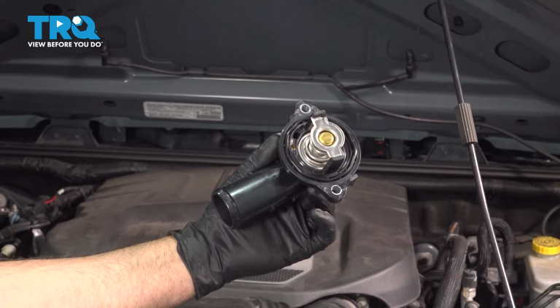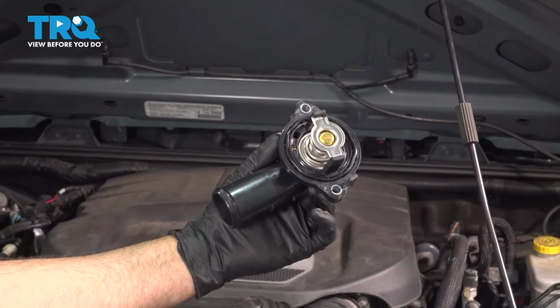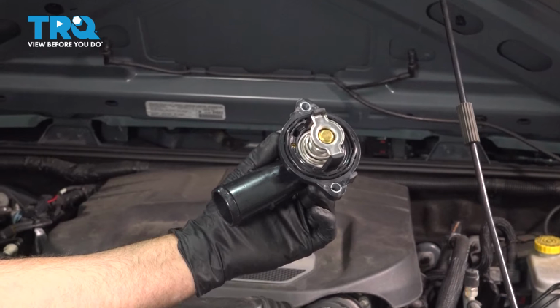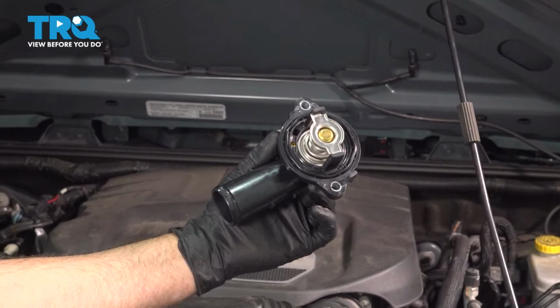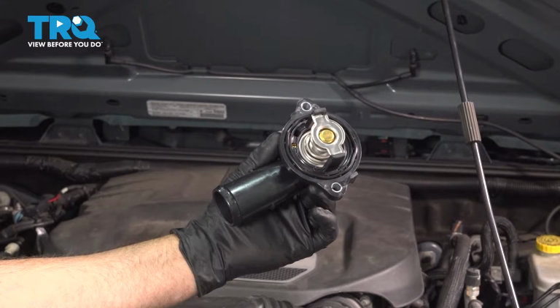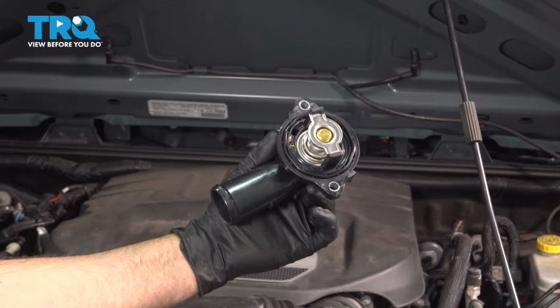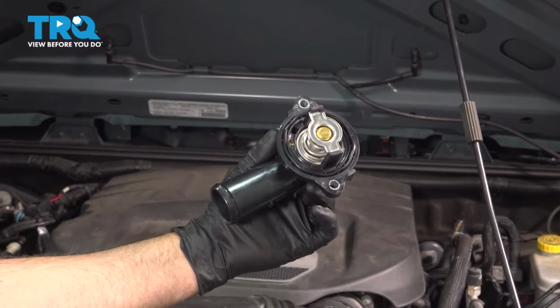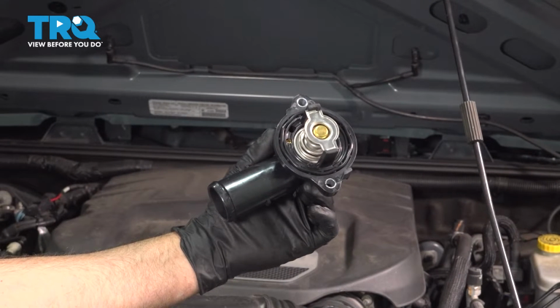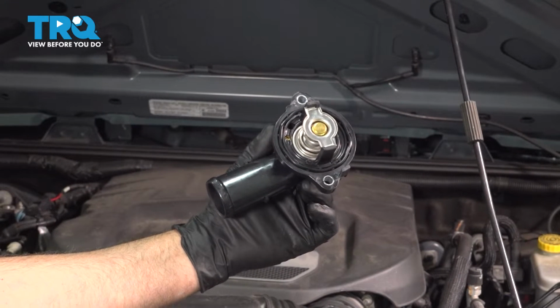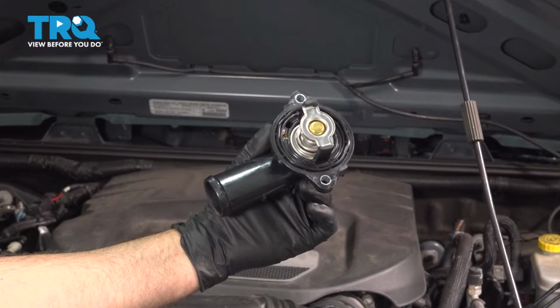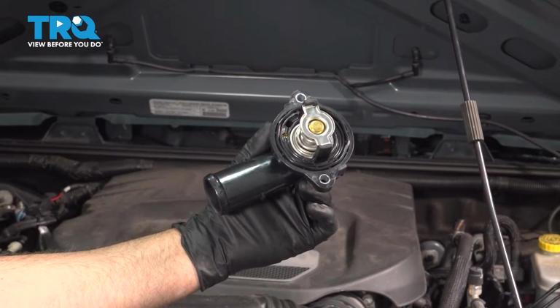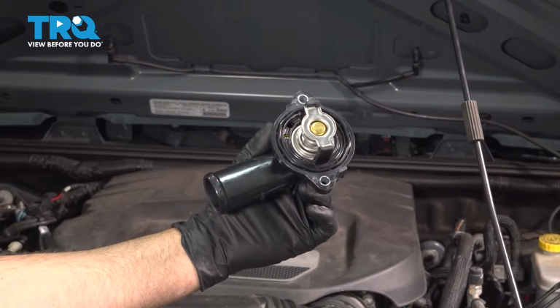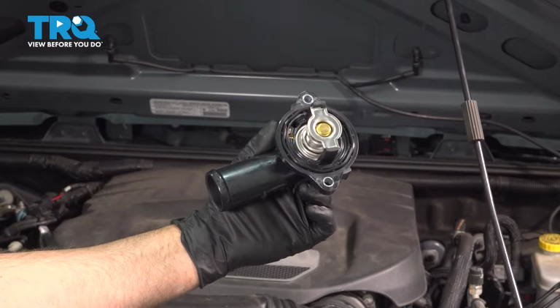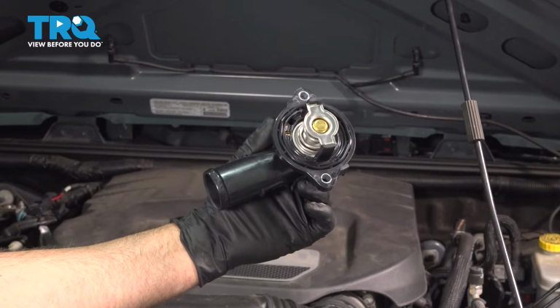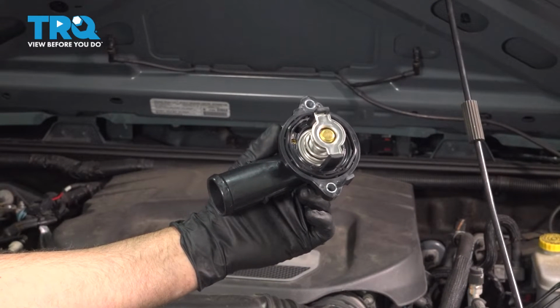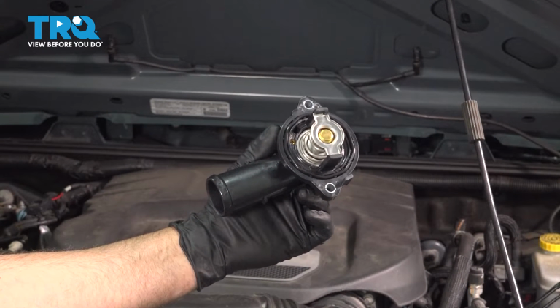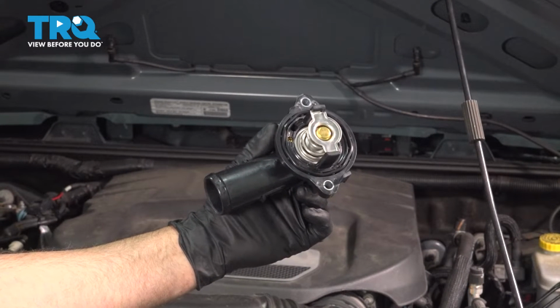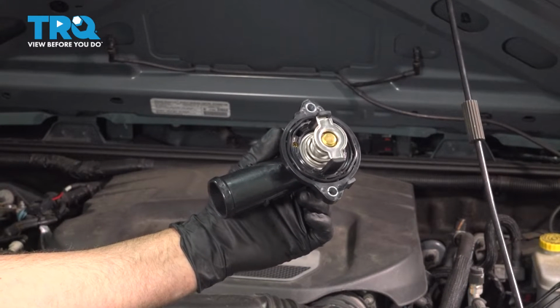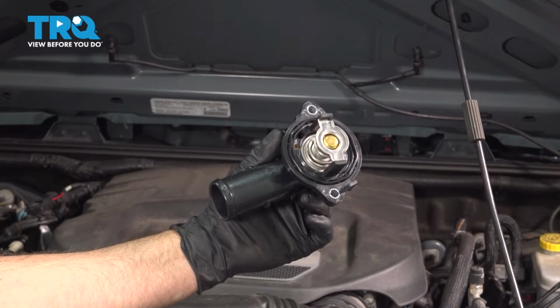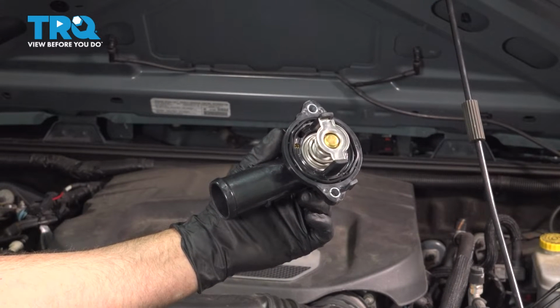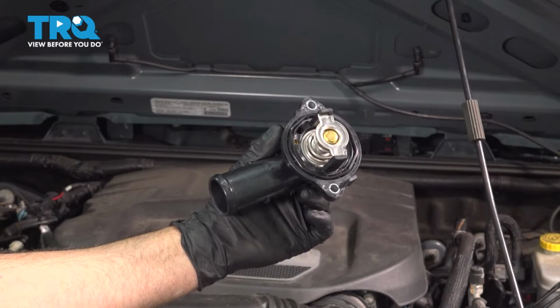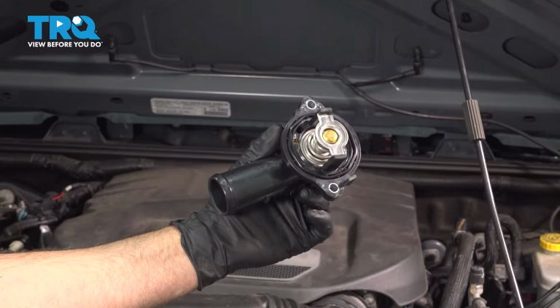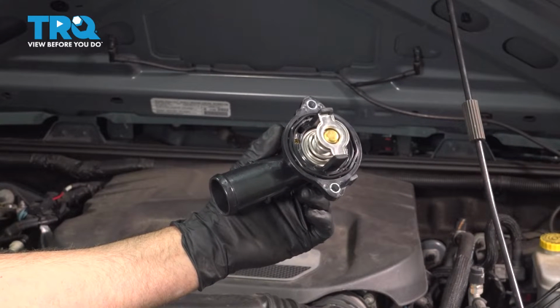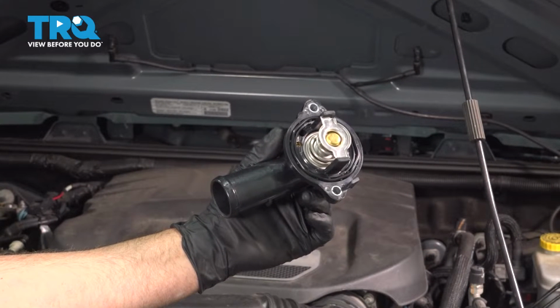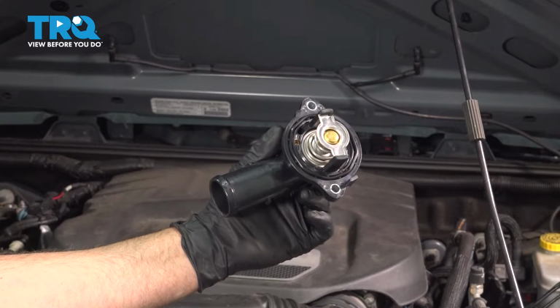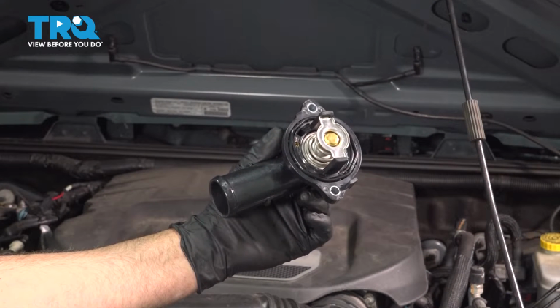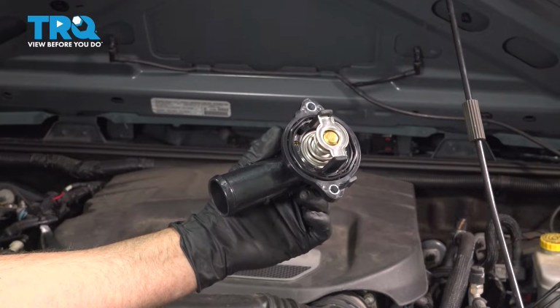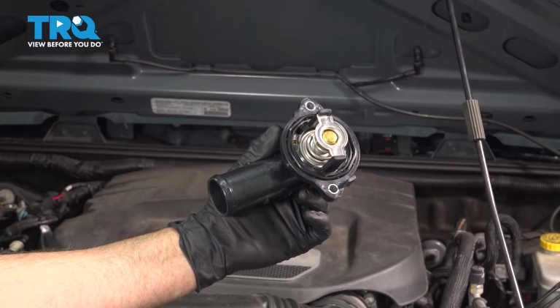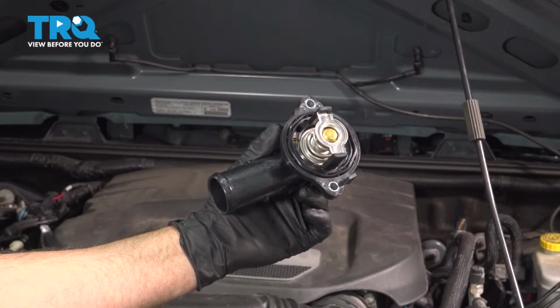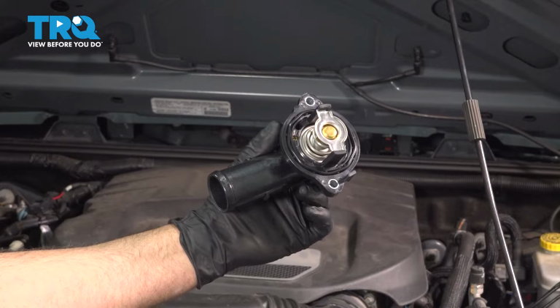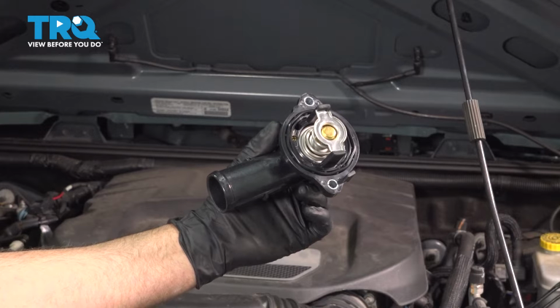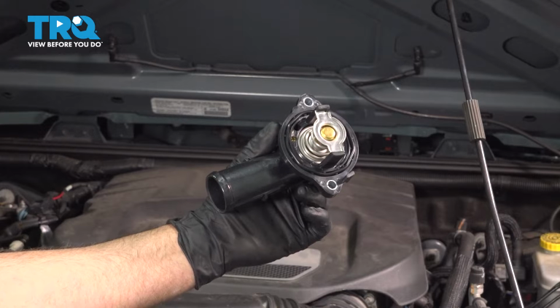In this video, I'm gonna show you how to replace the thermostat and housing on this Jeep Wrangler. Let's get into it.